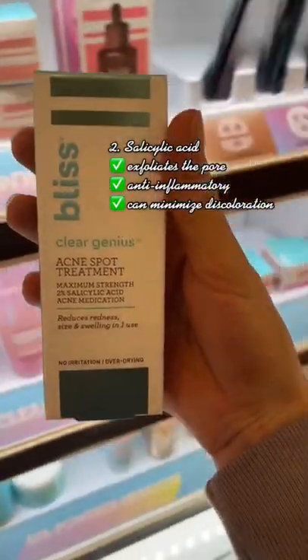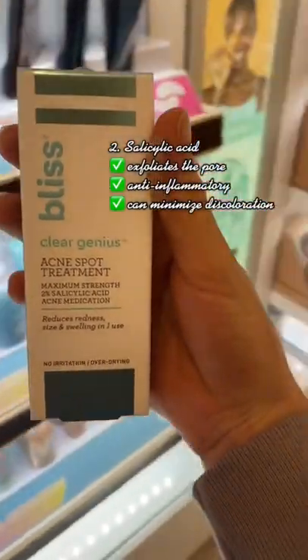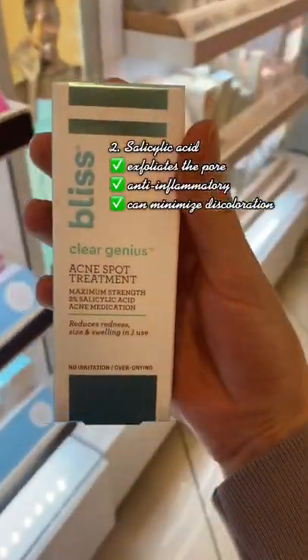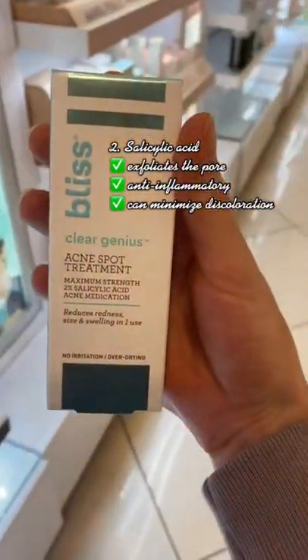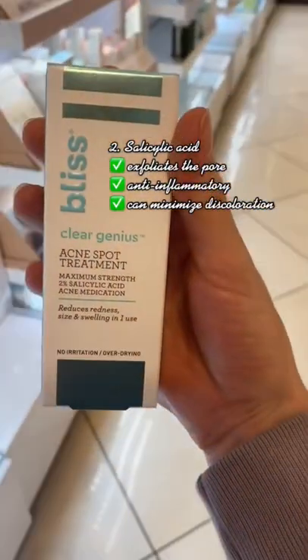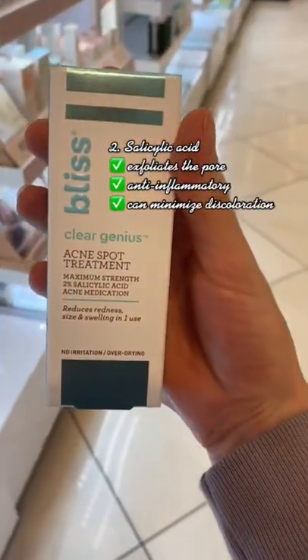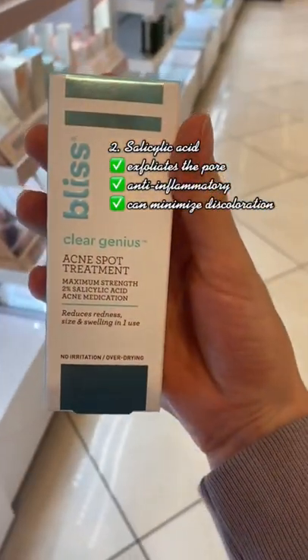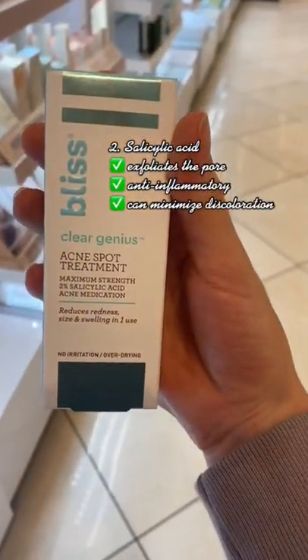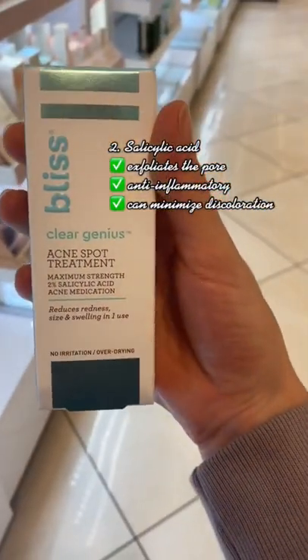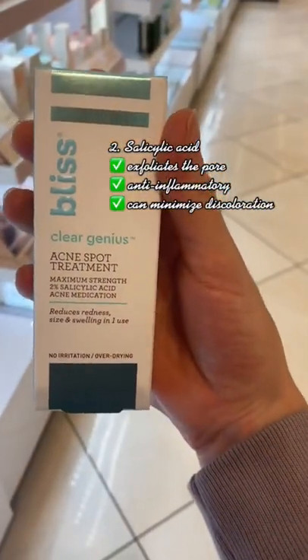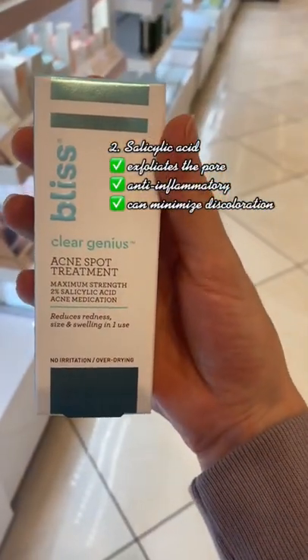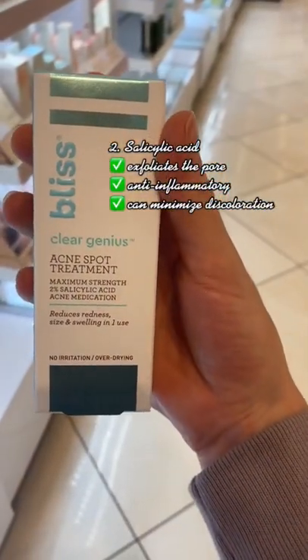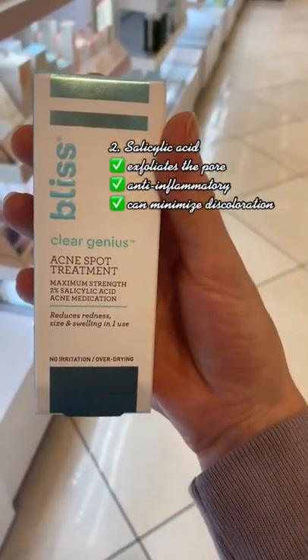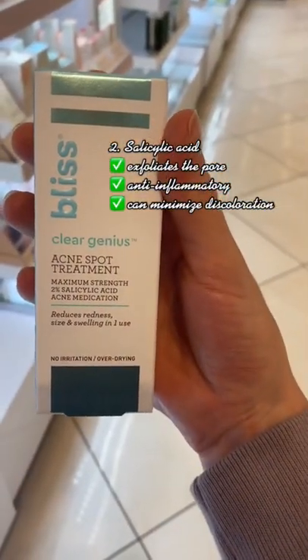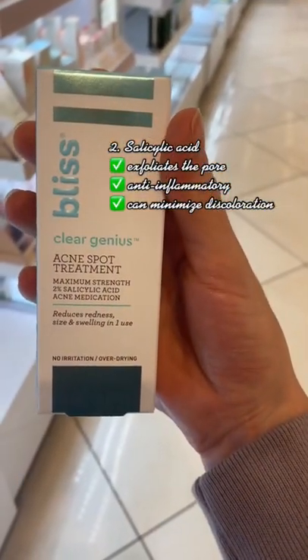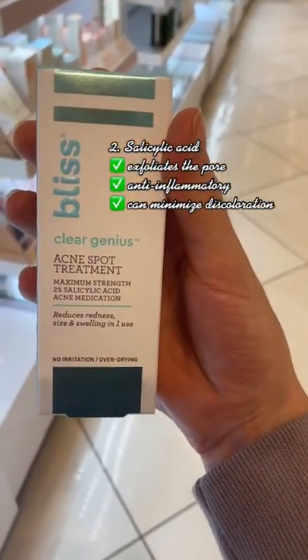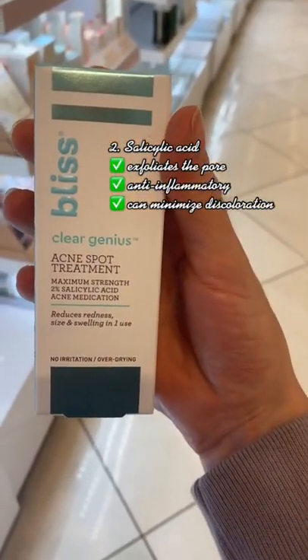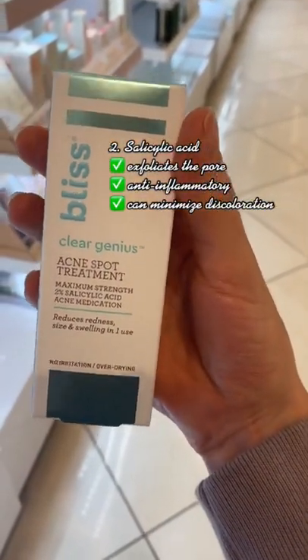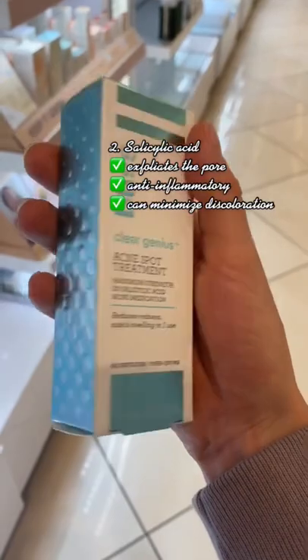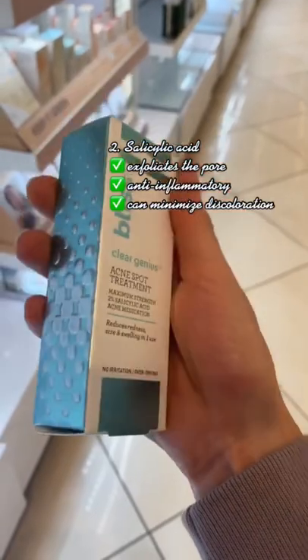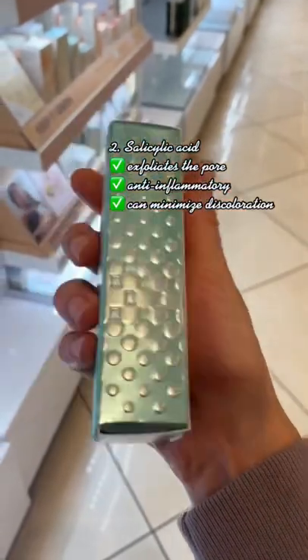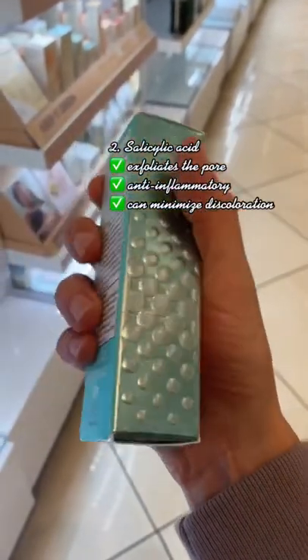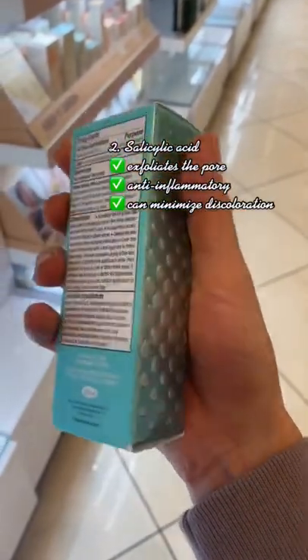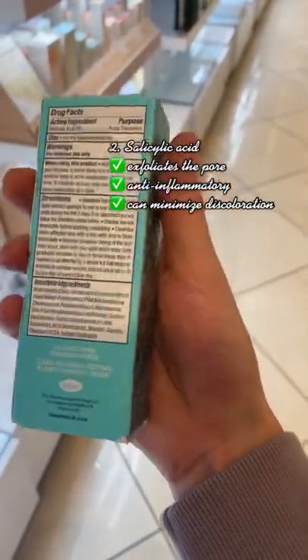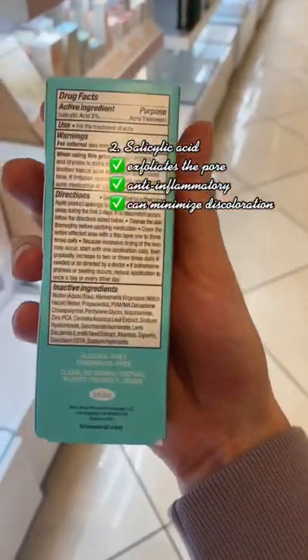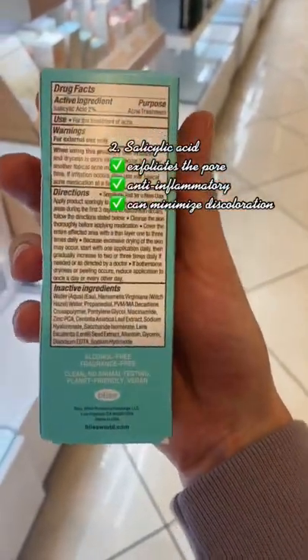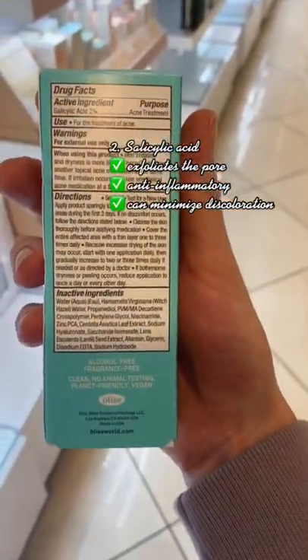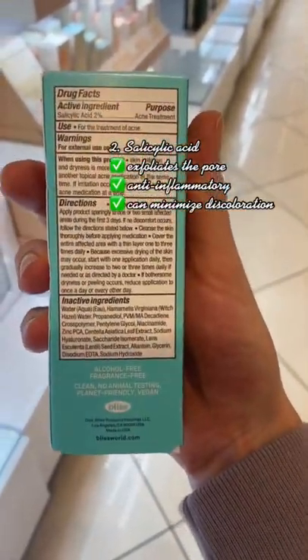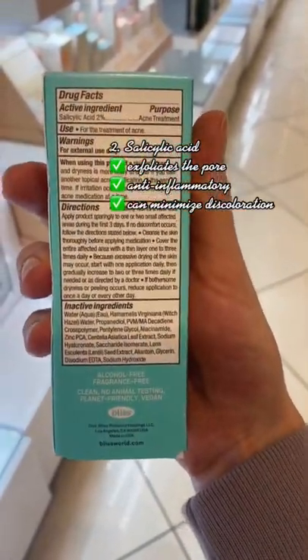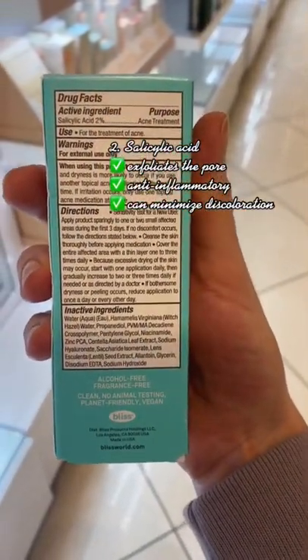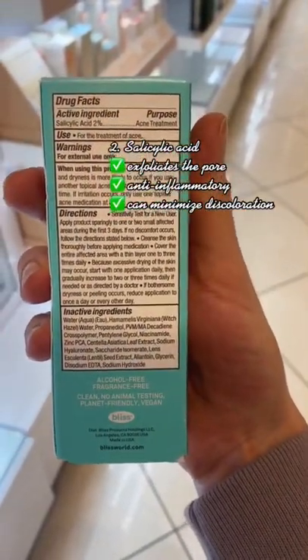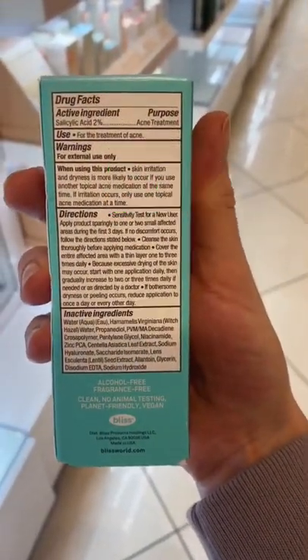Then there's salicylic acid — it loves the oily pore. It'll help exfoliate it and control breakouts in the future. It's anti-inflammatory as well.